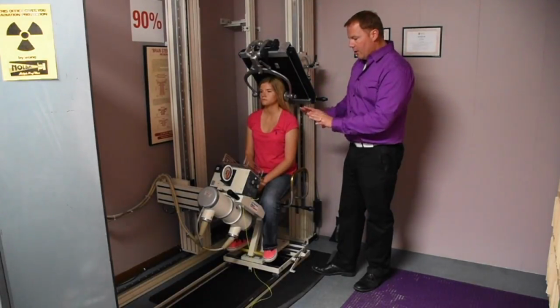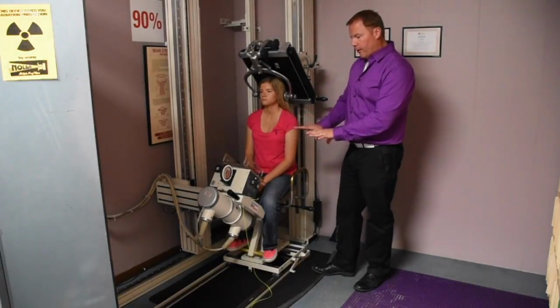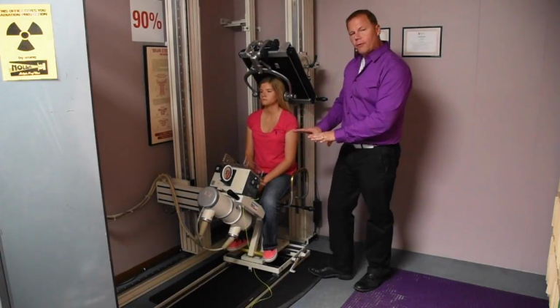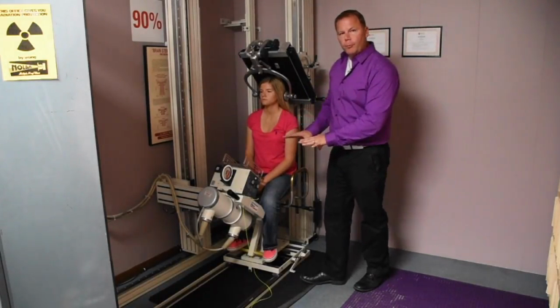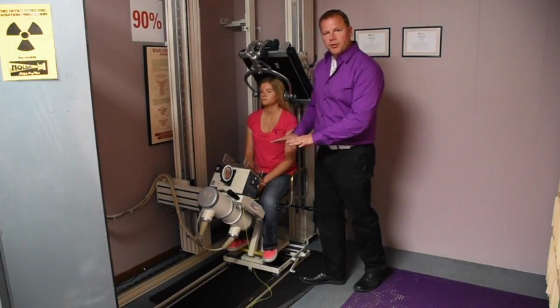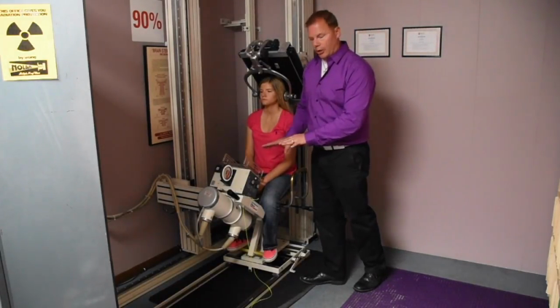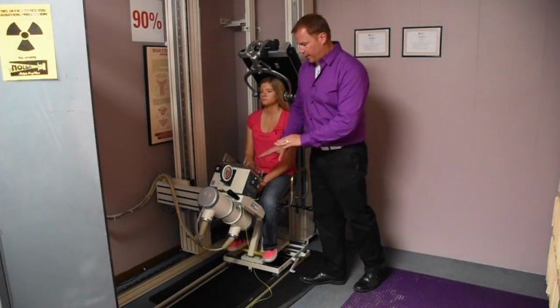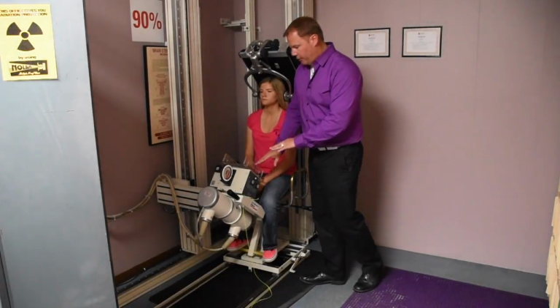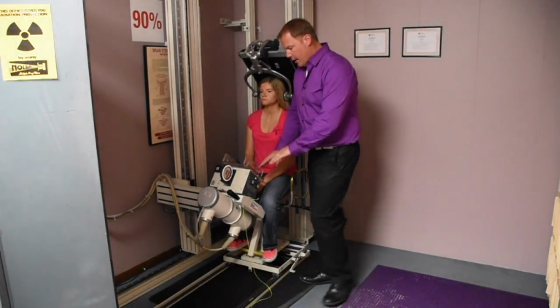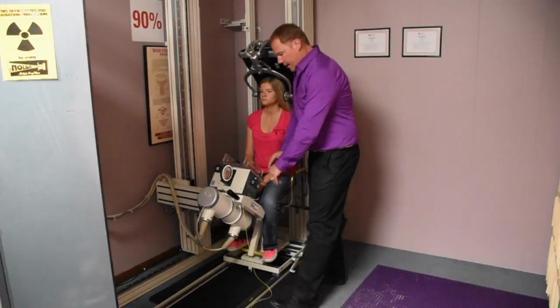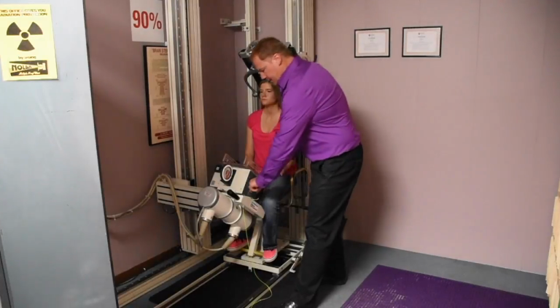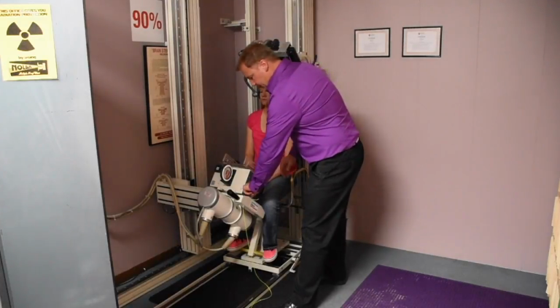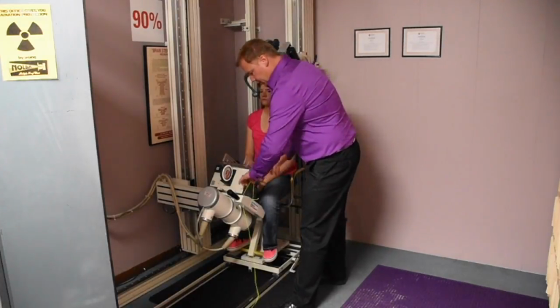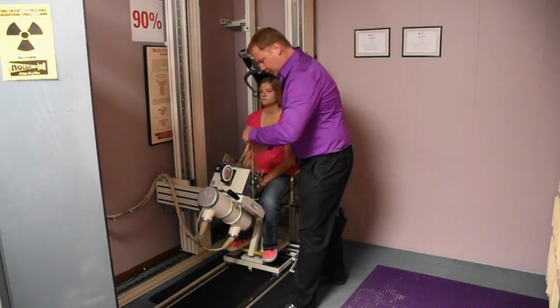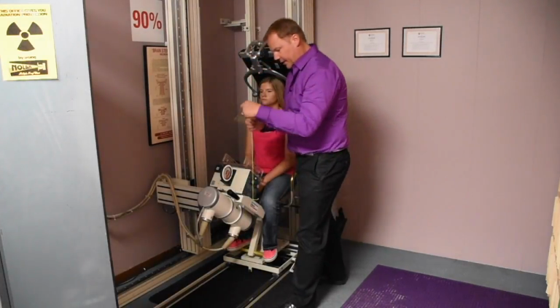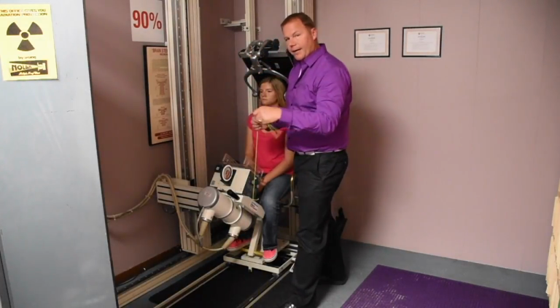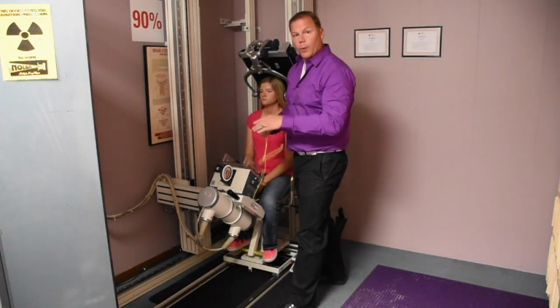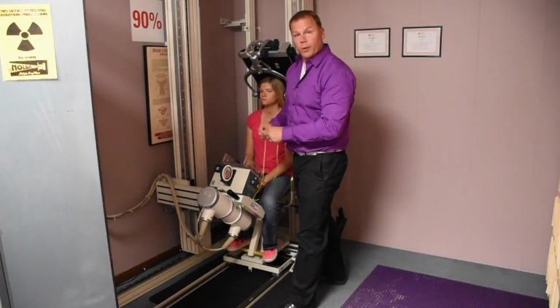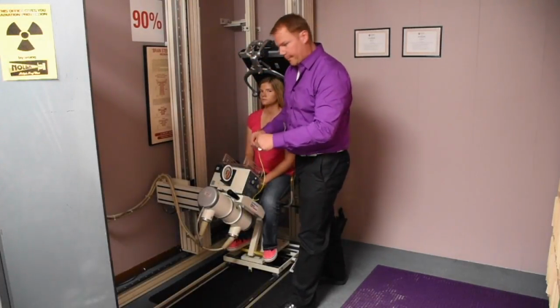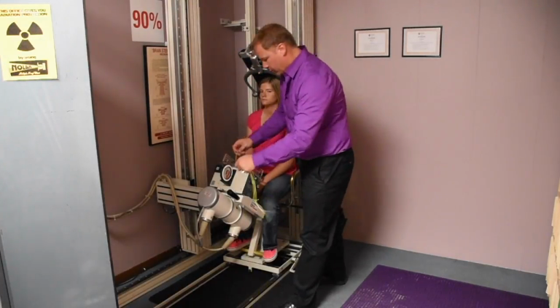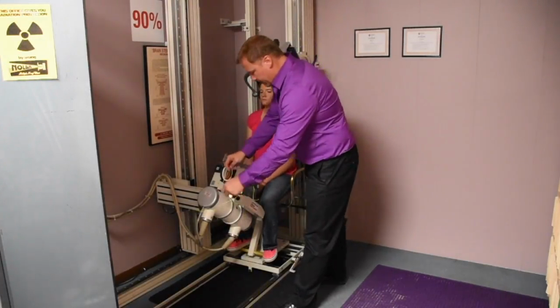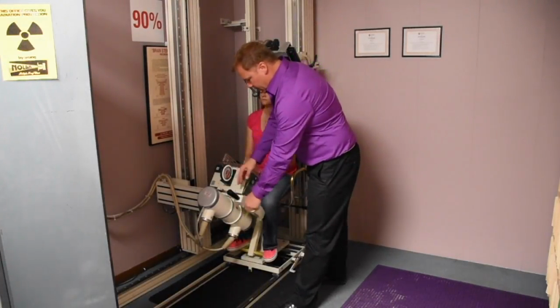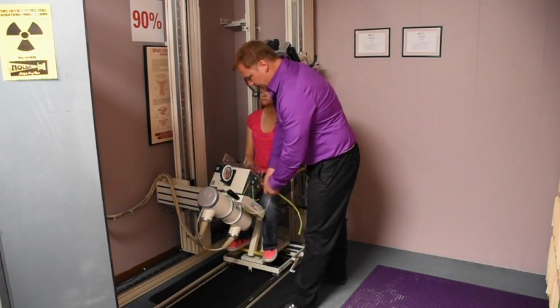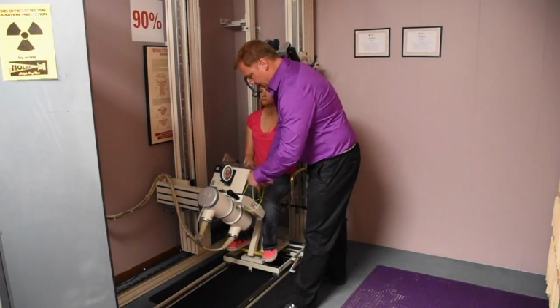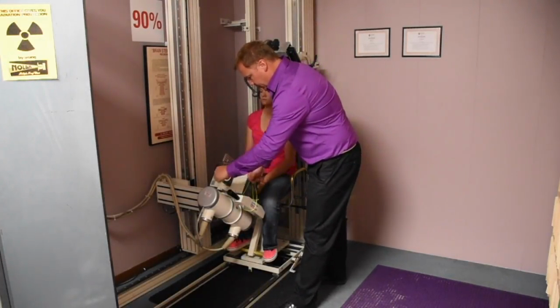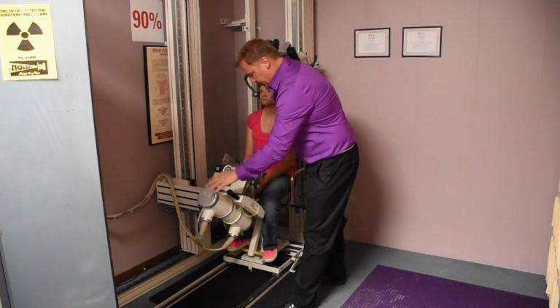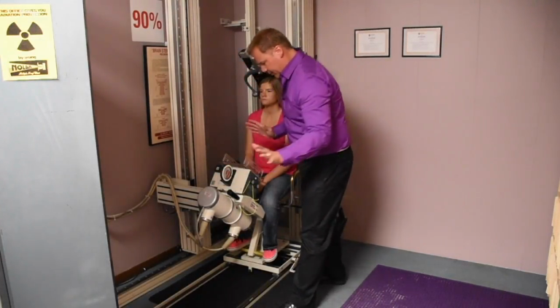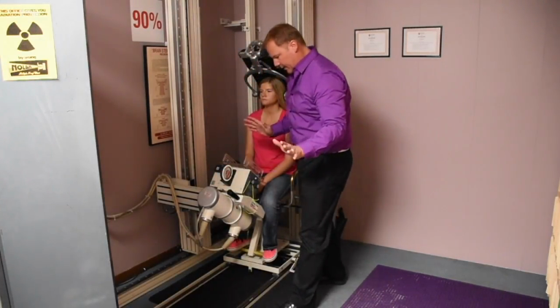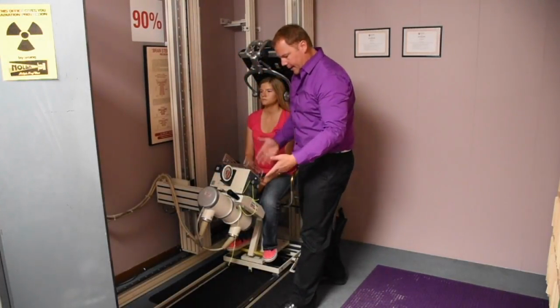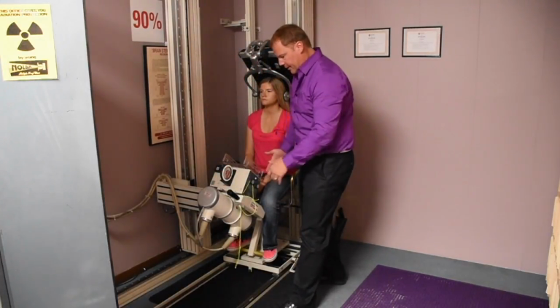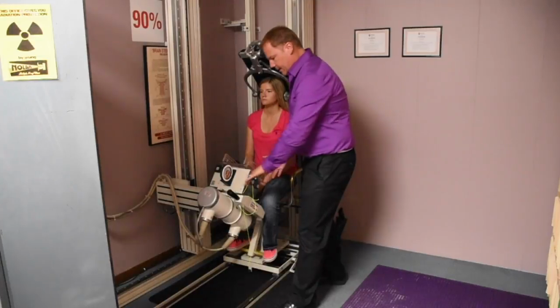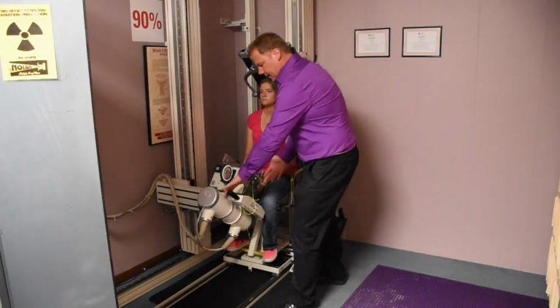The very first thing you're going to want to do is make sure our string is not in our way so we're not tripping over it. Just wrap it a little bit, just like that, so it's out of the way.